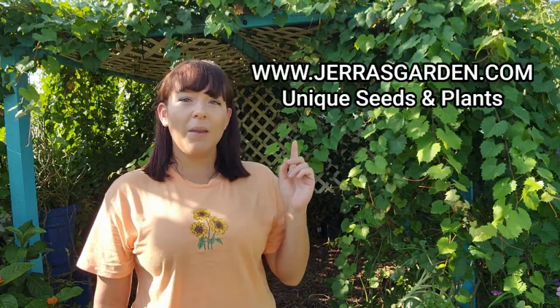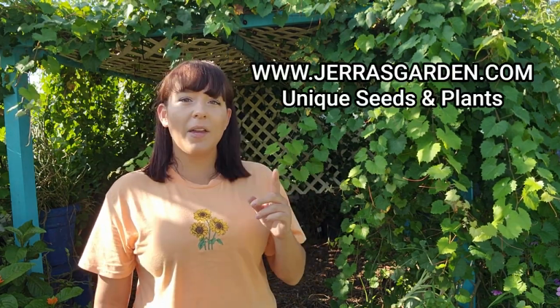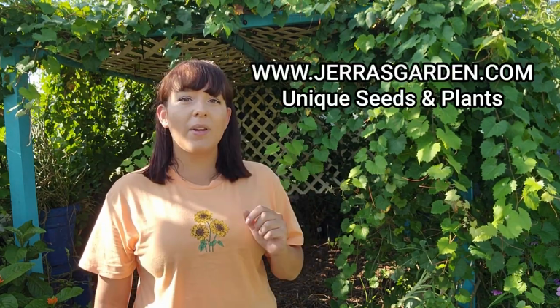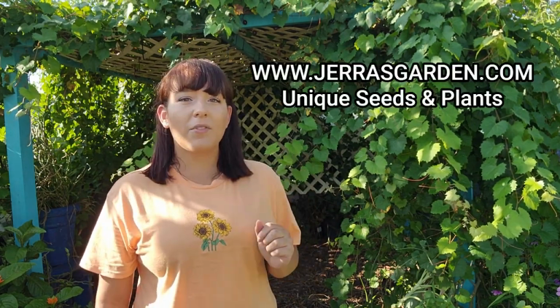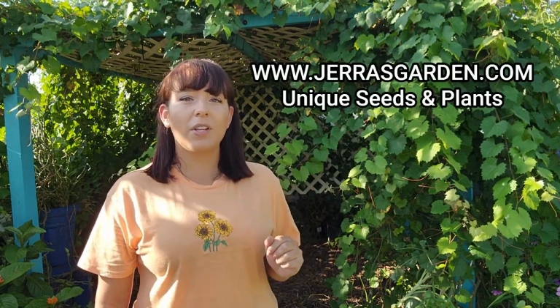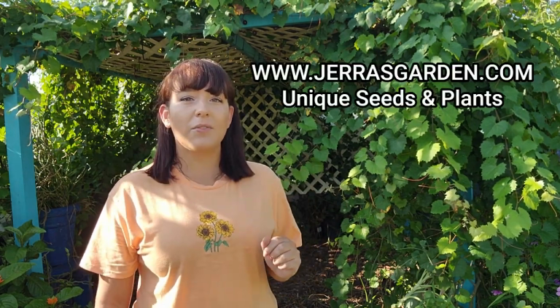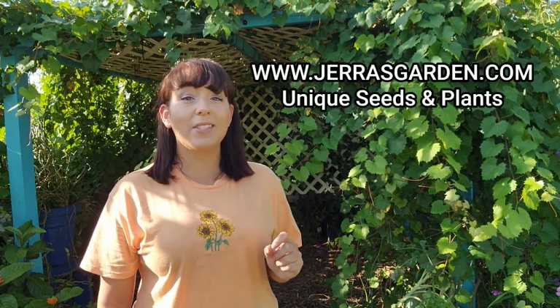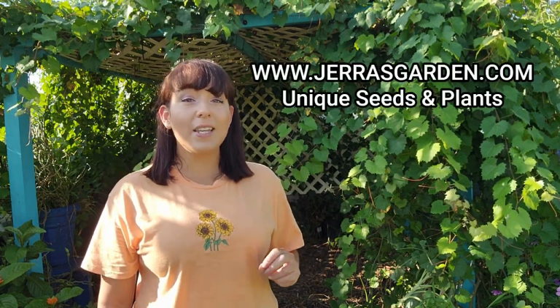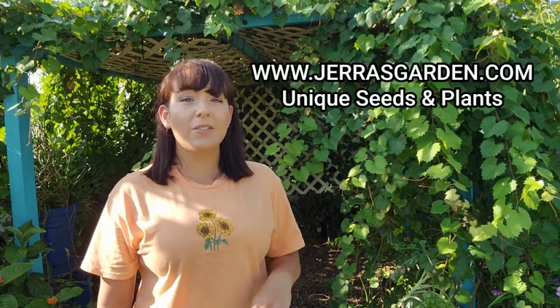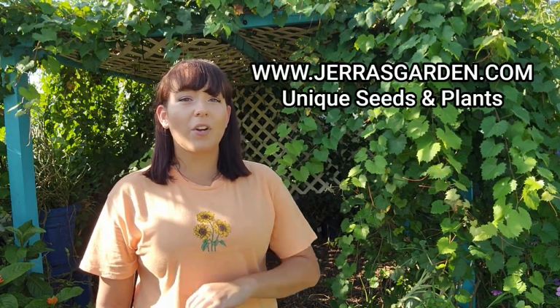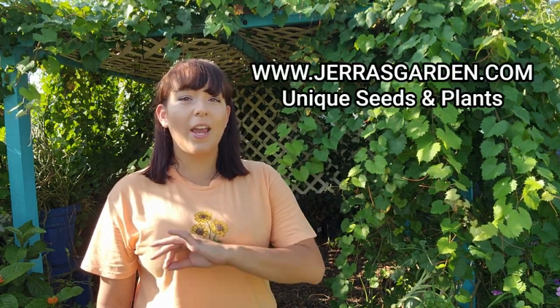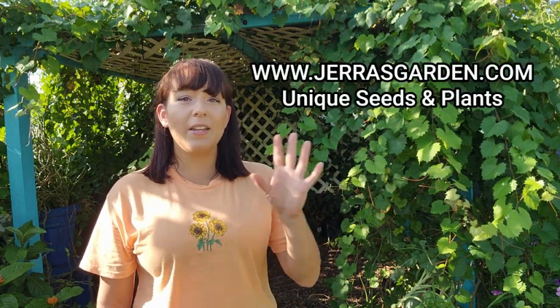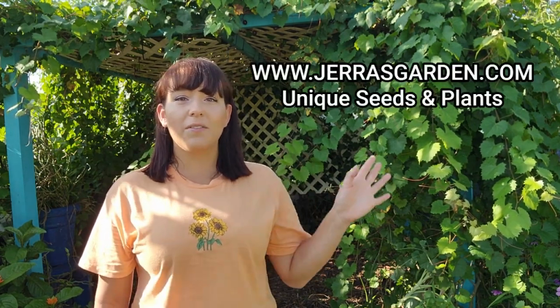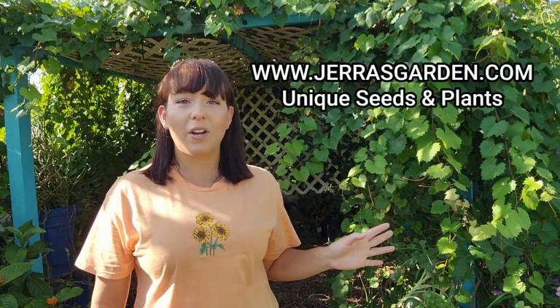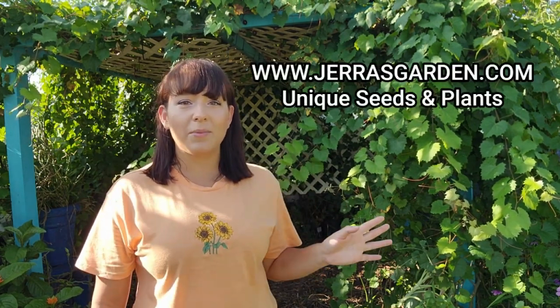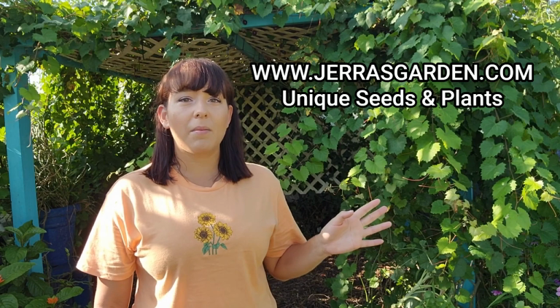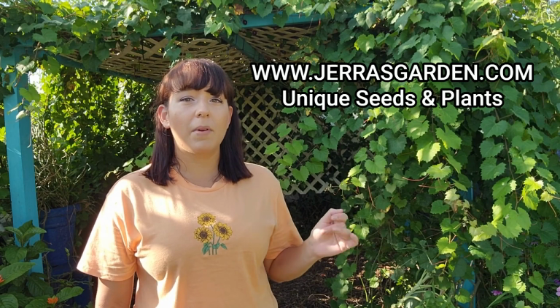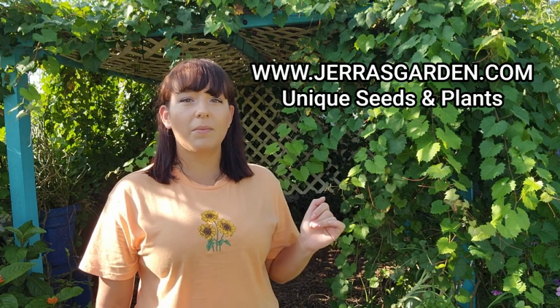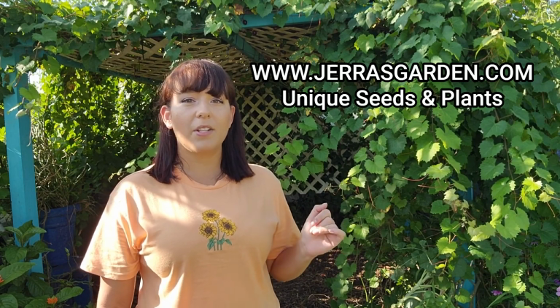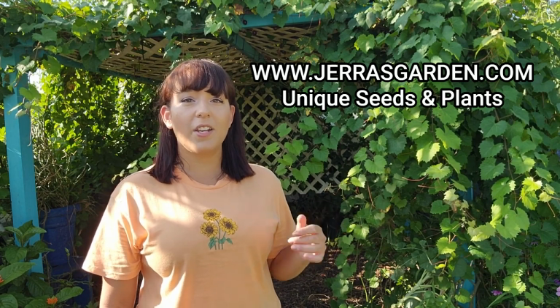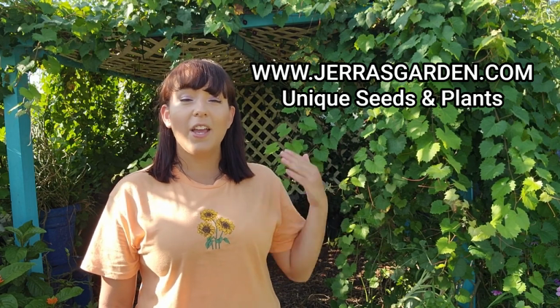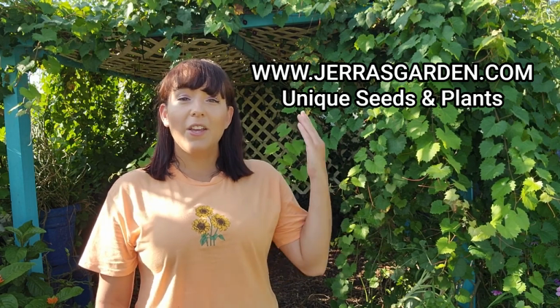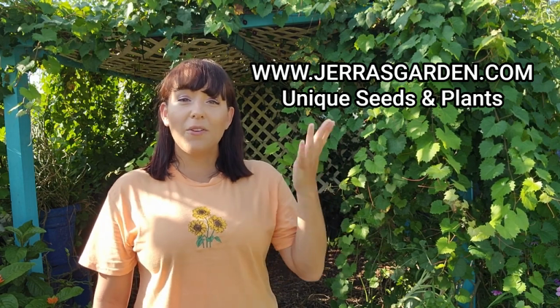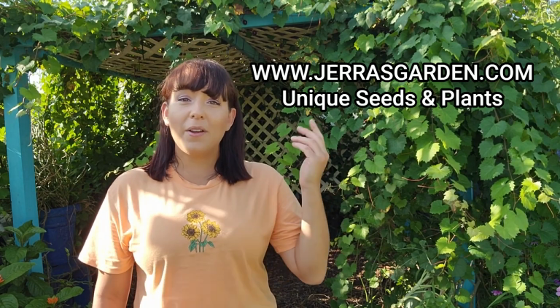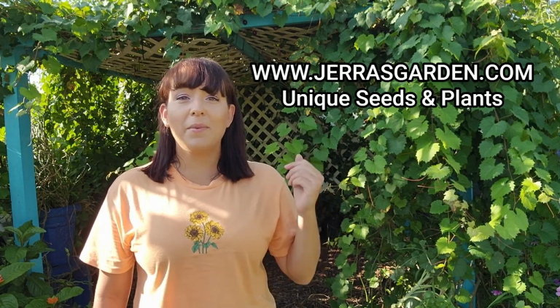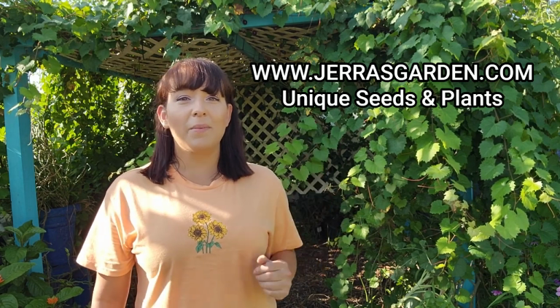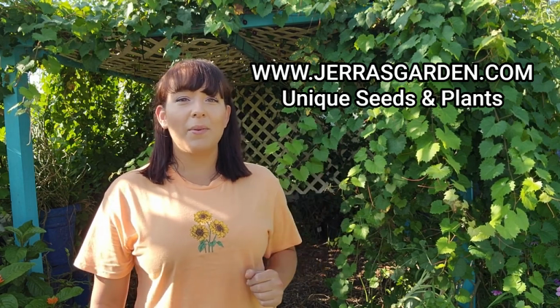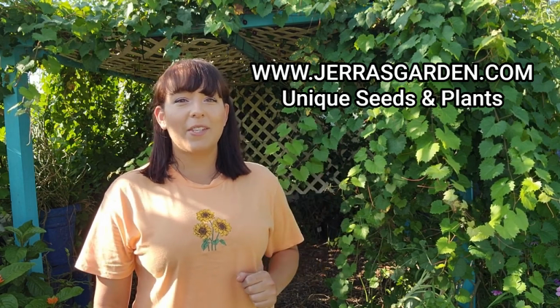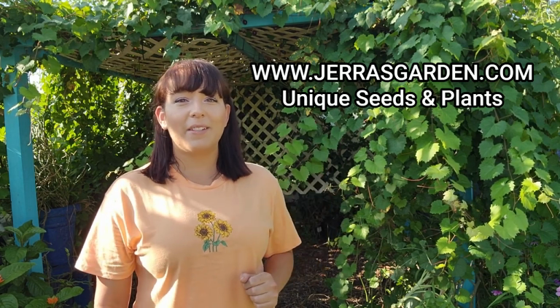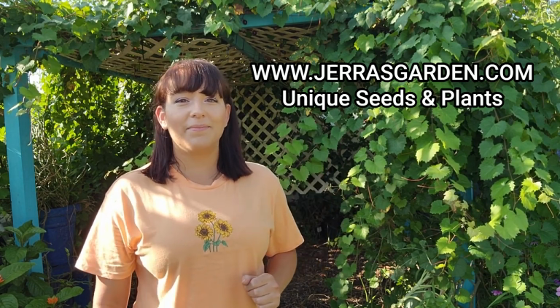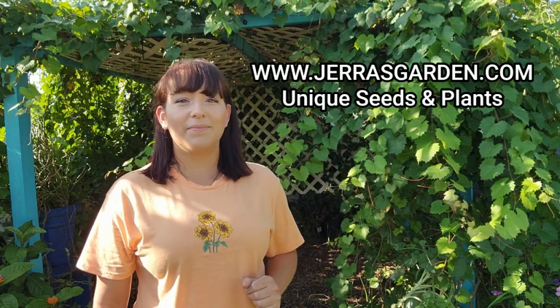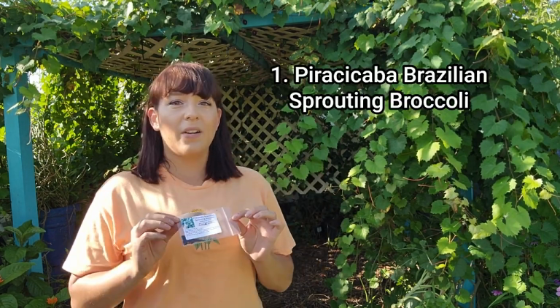By the way, if you're looking for seeds for any of the crops that I'm about to mention, you can find them on my website.